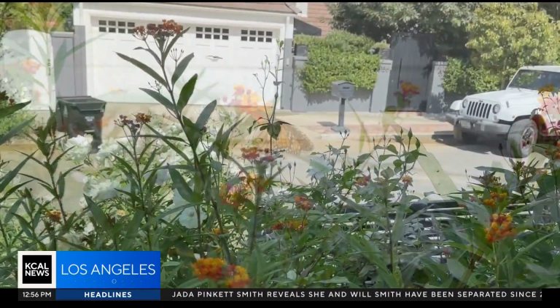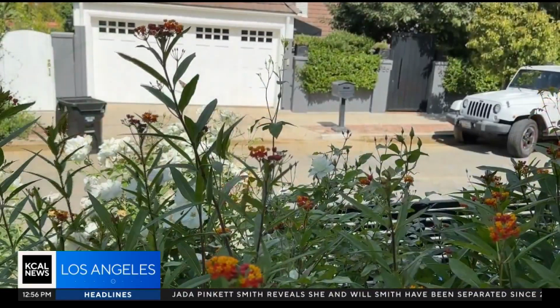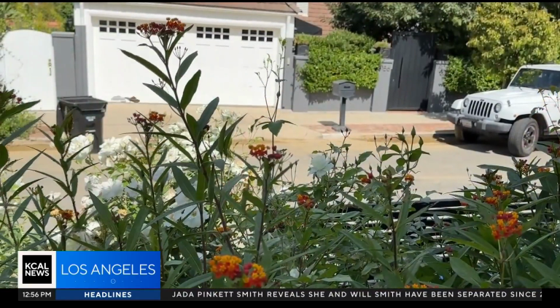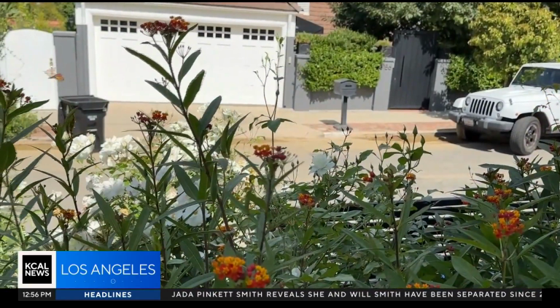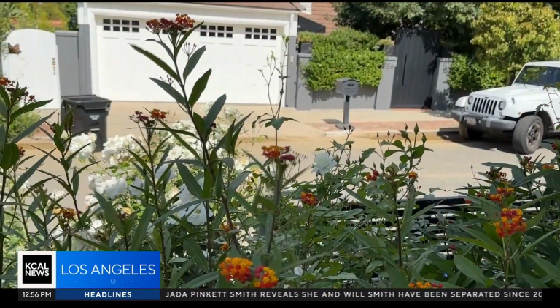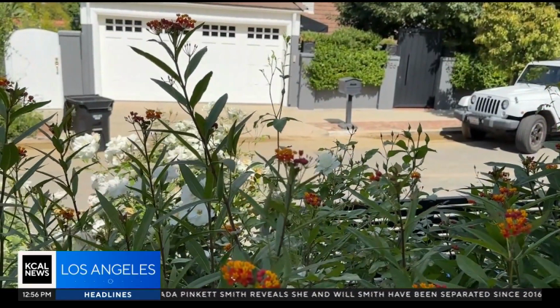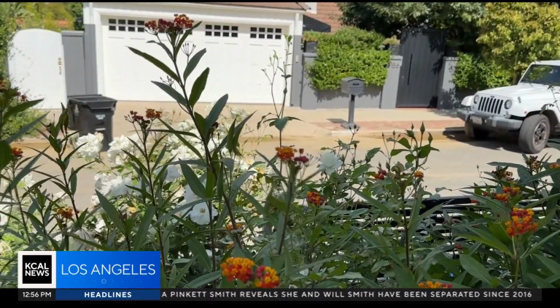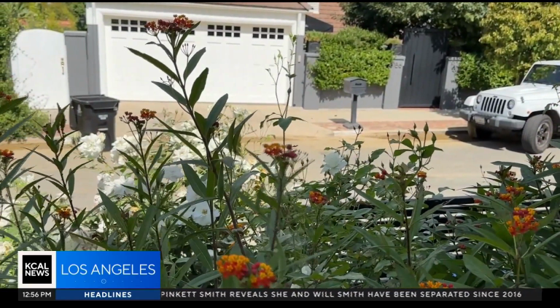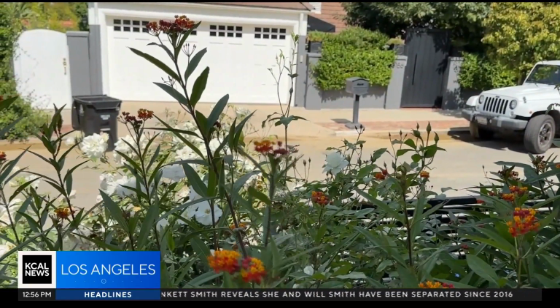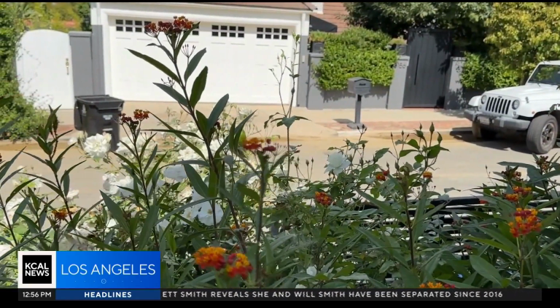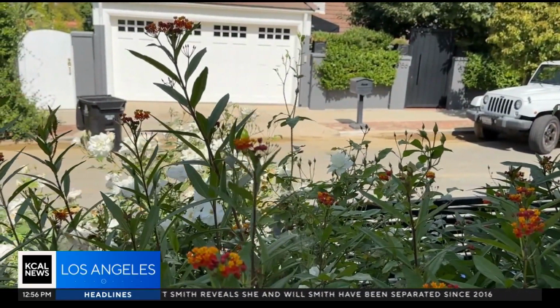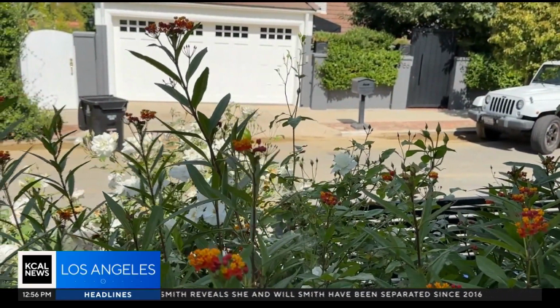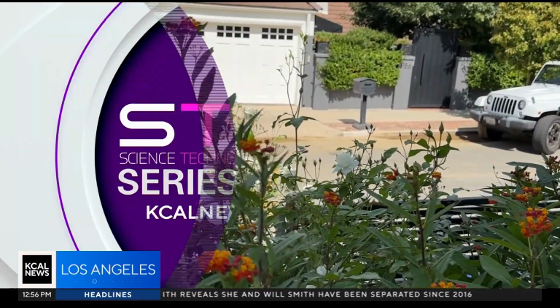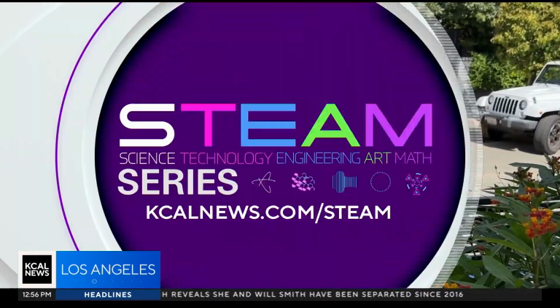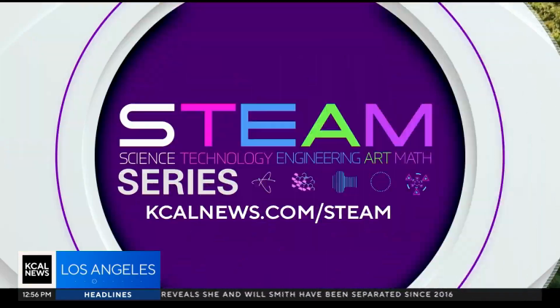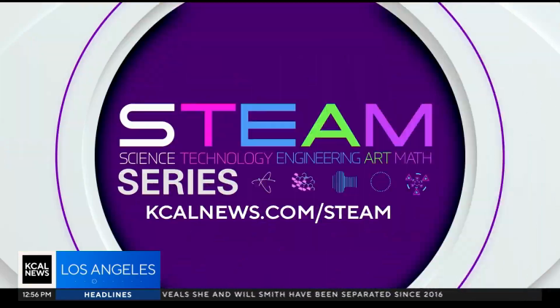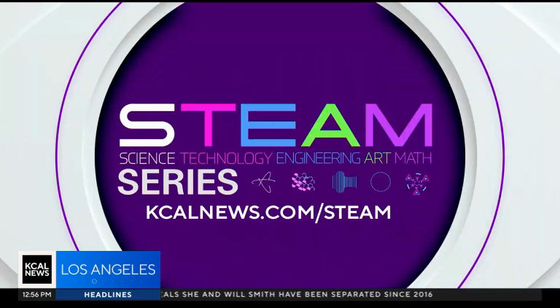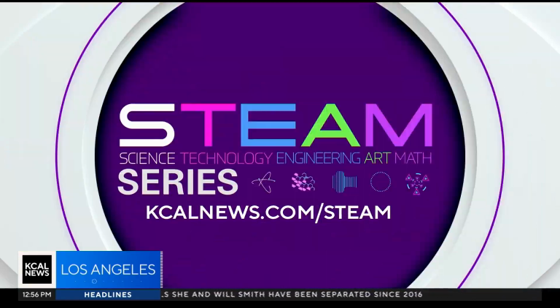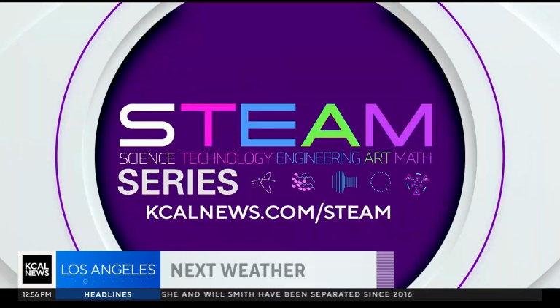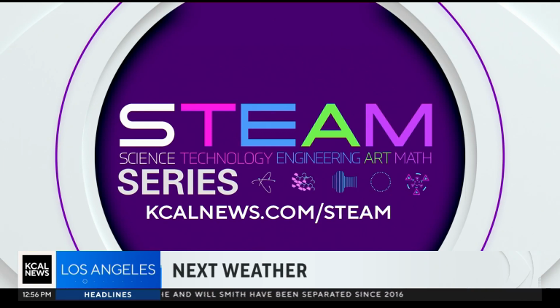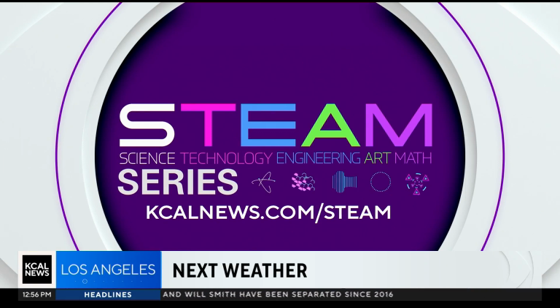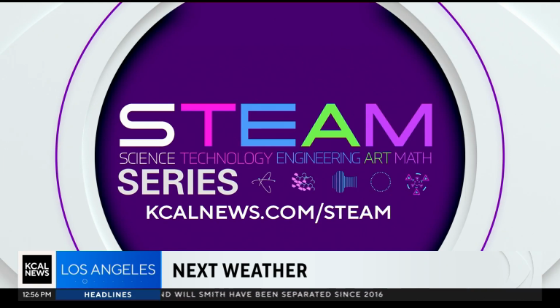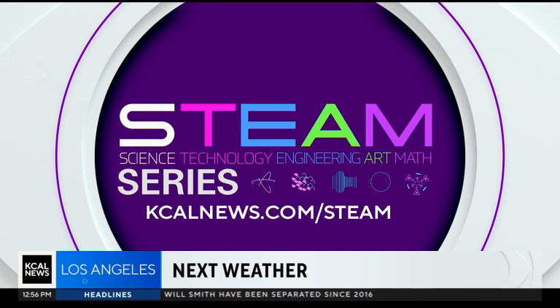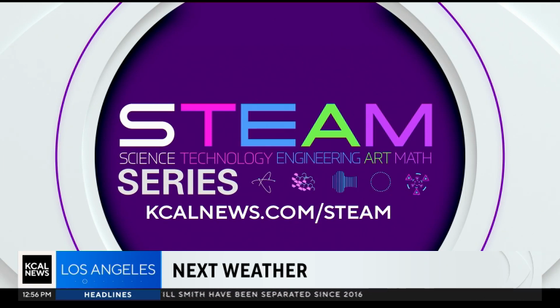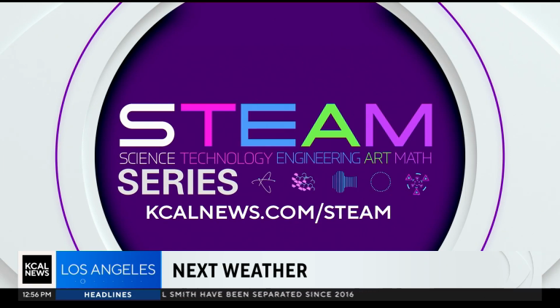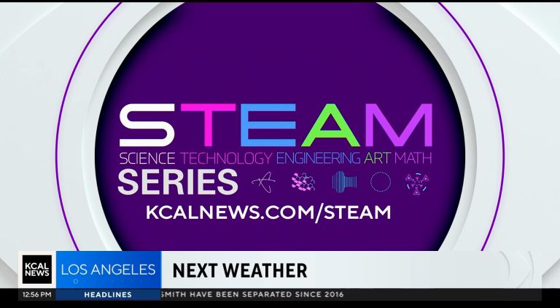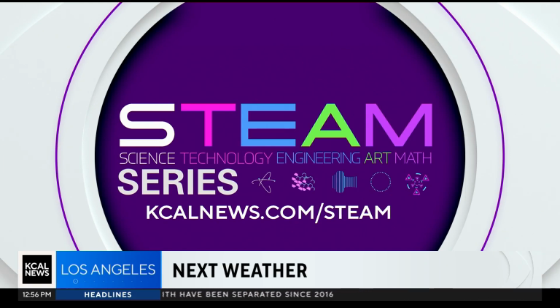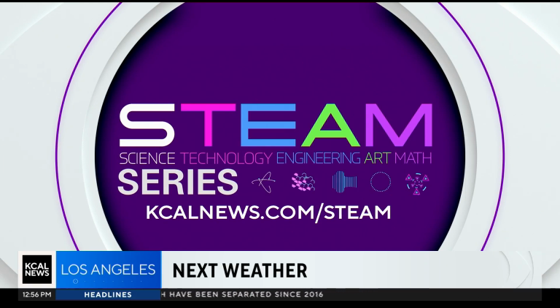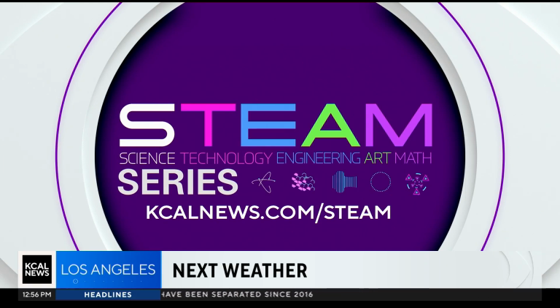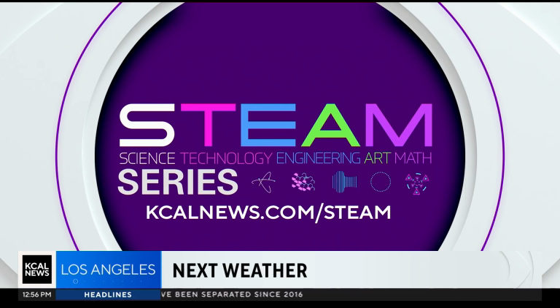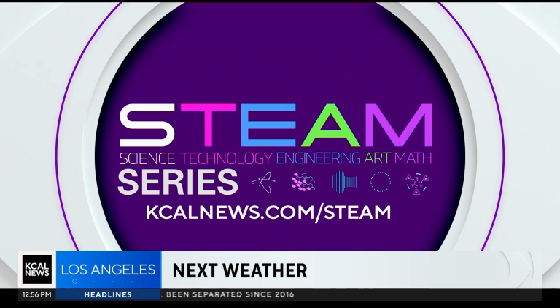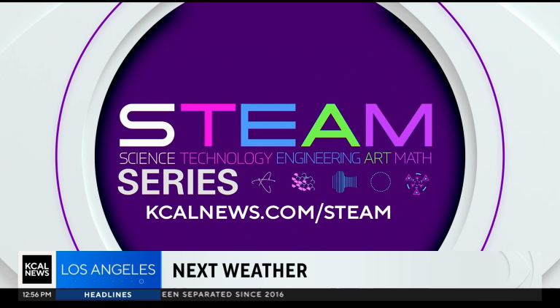Joy Benedict, KCAL News. And for more on STEAM careers, just go to kcalnews.com slash STEAM.